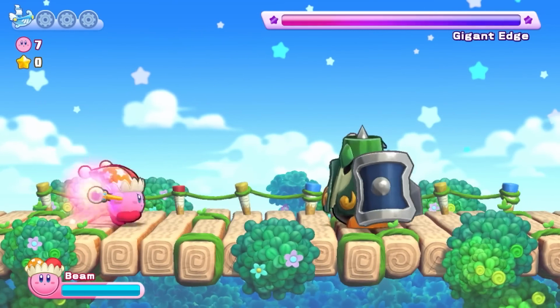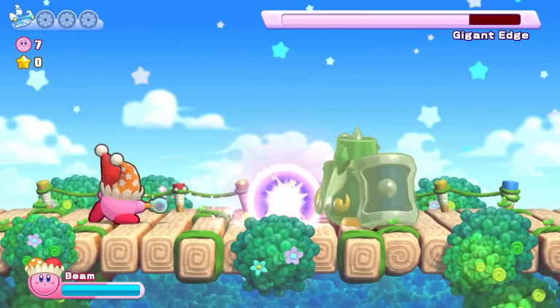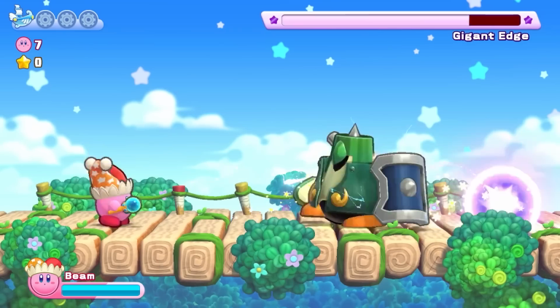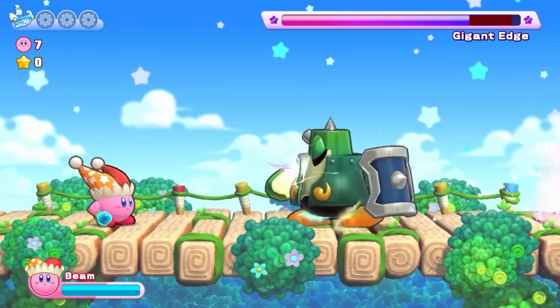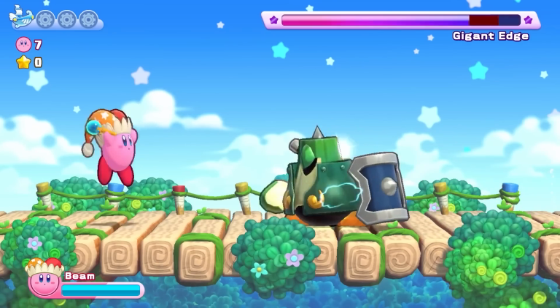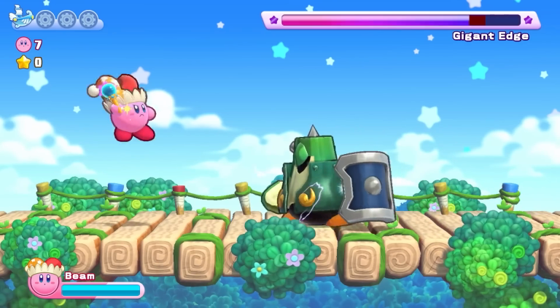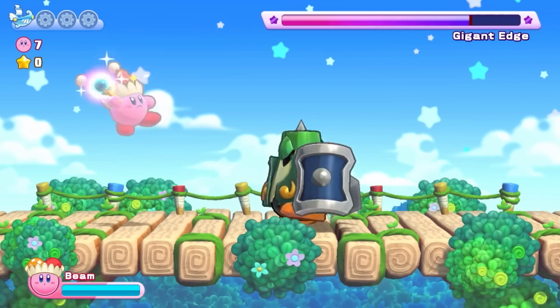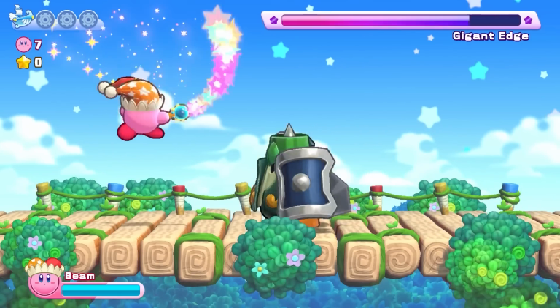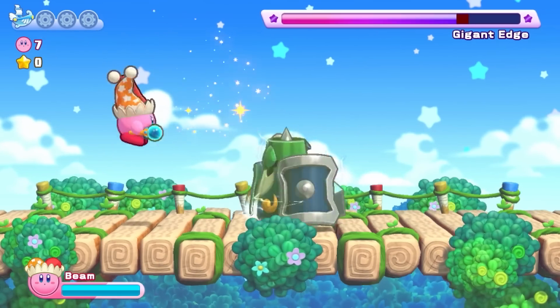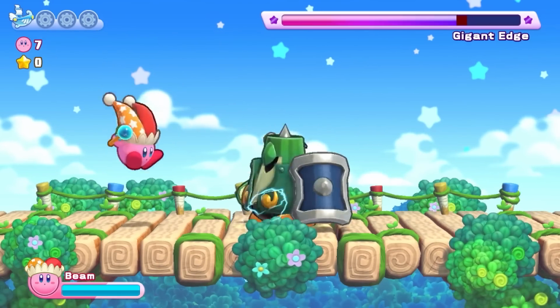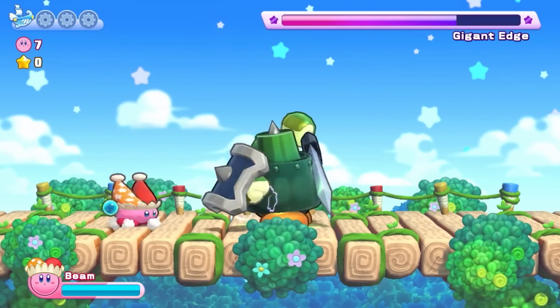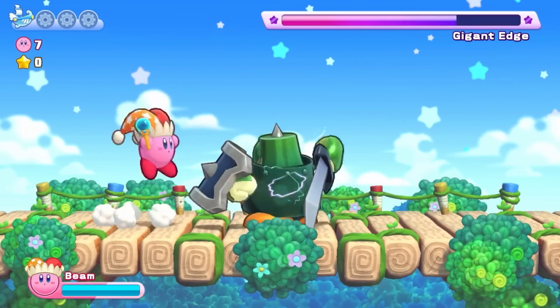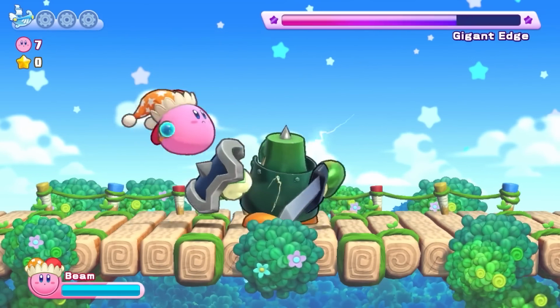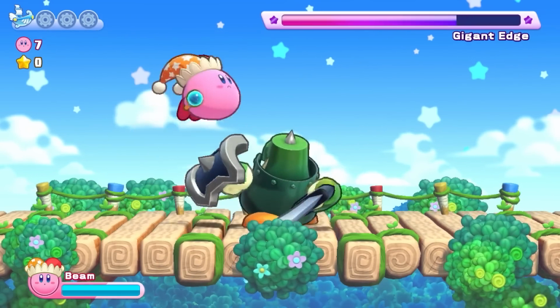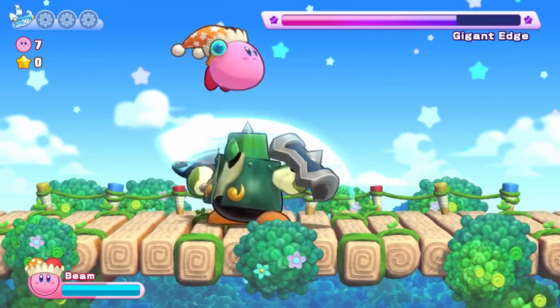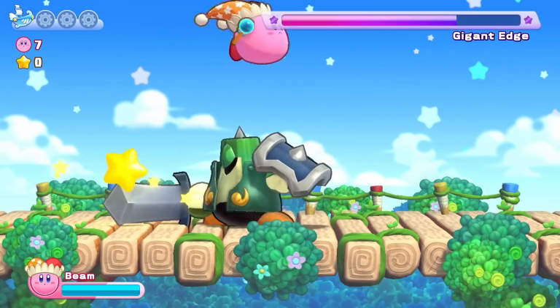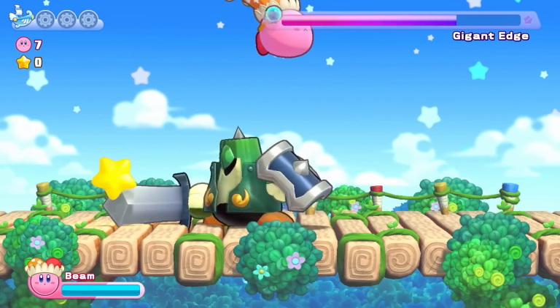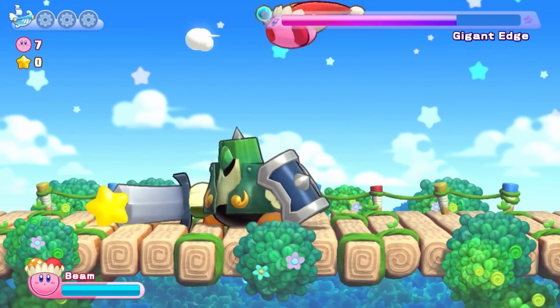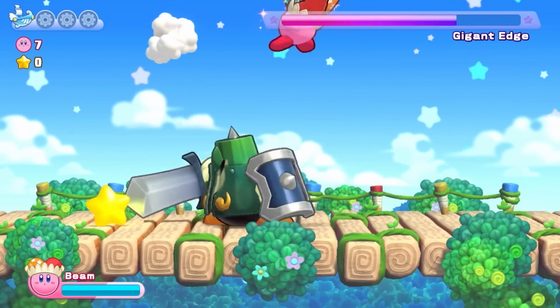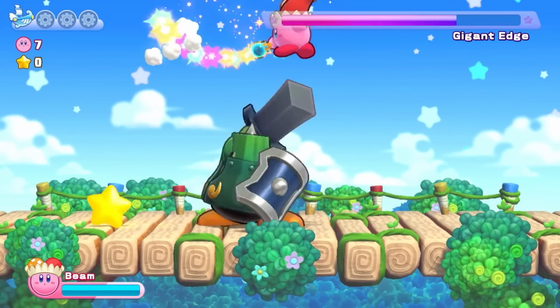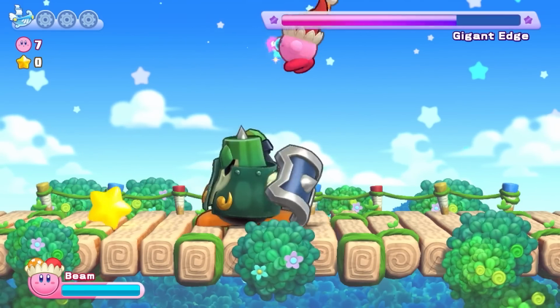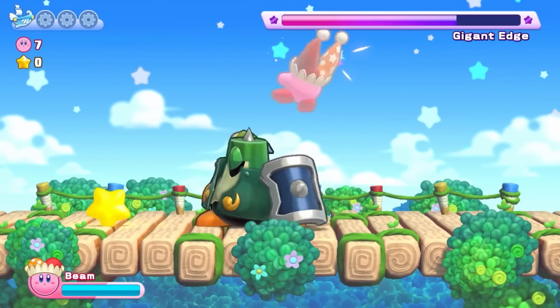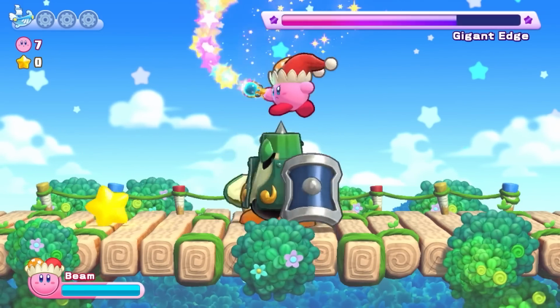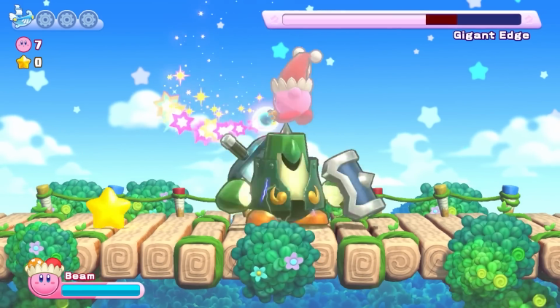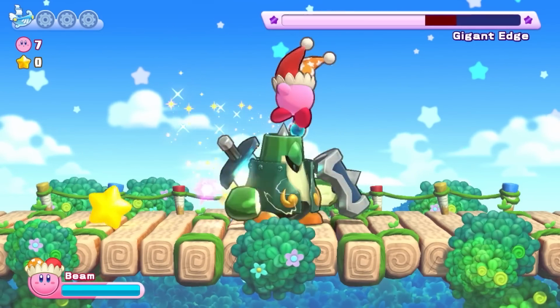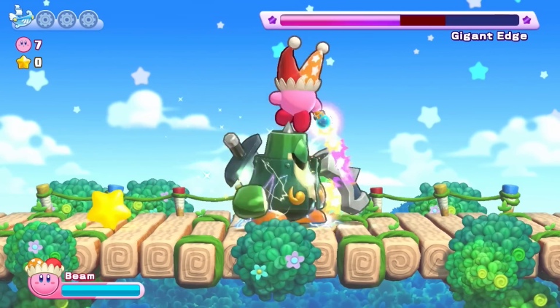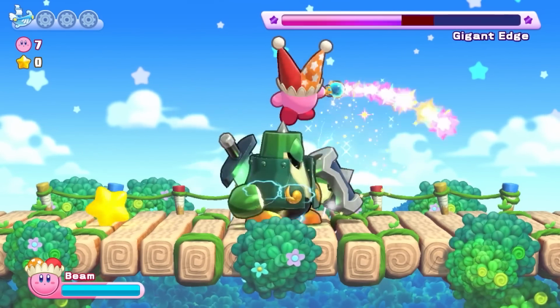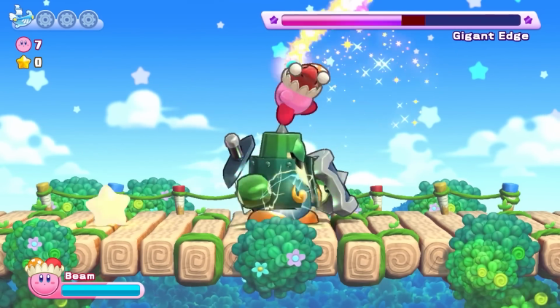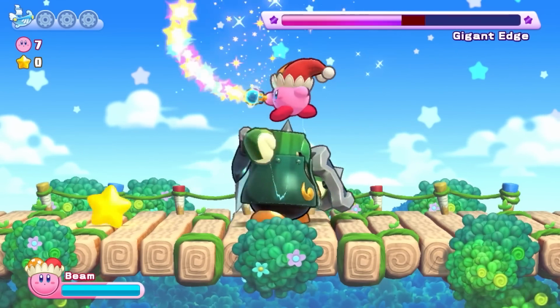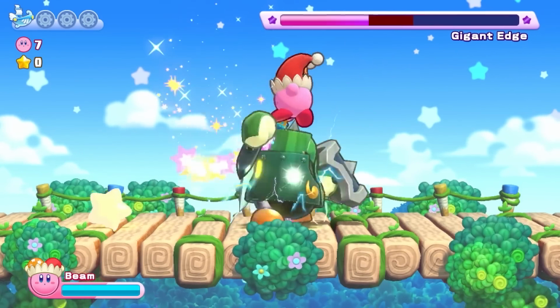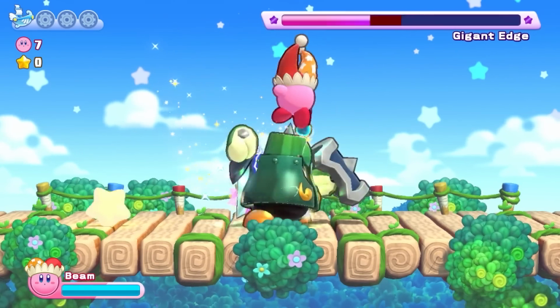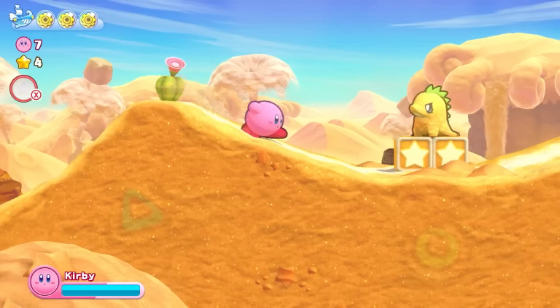Kirby has an up-B, a down-B, and even a bubble shield in Return to Dream Land. All that's missing is a grapple.